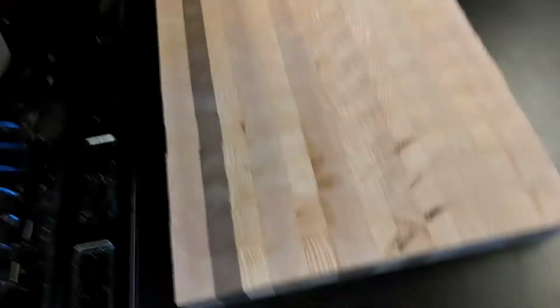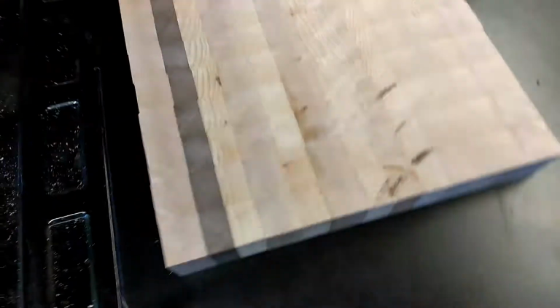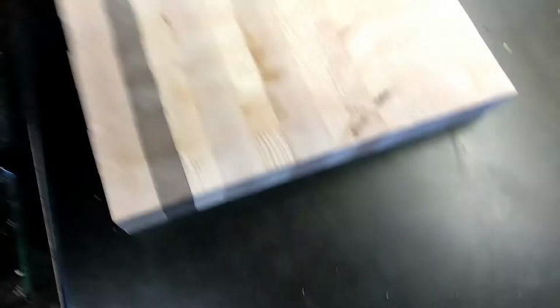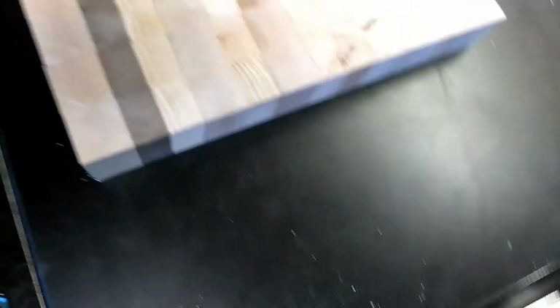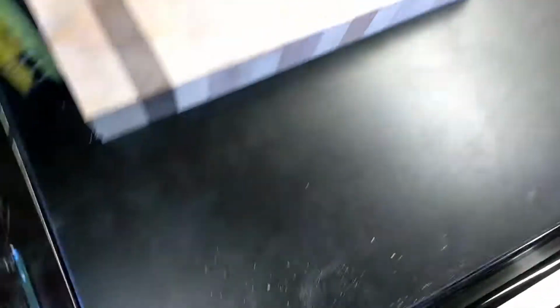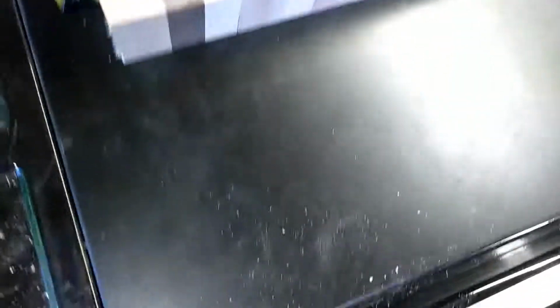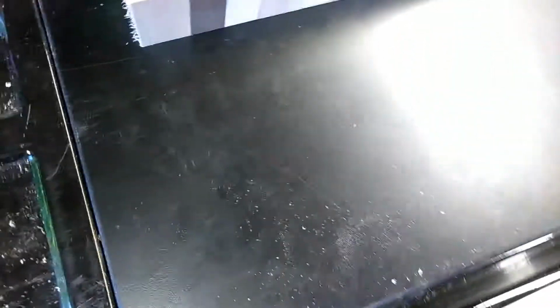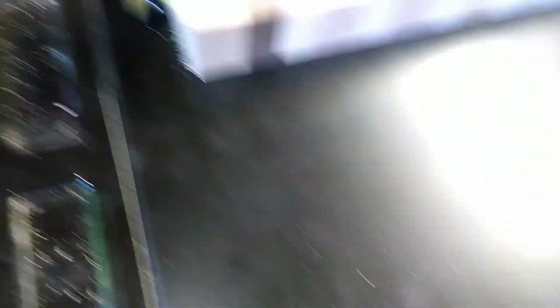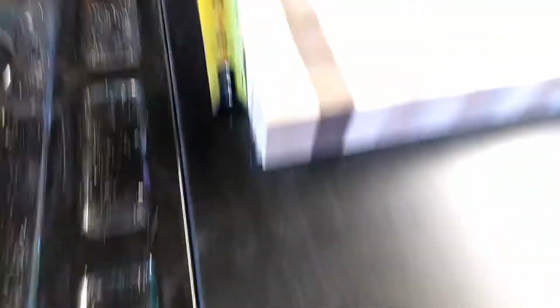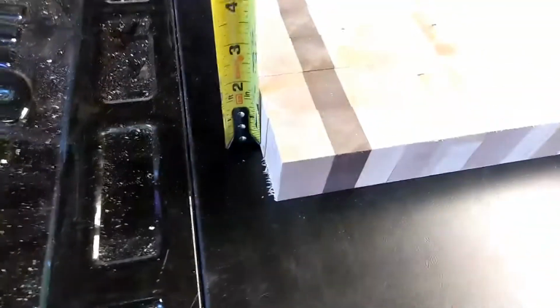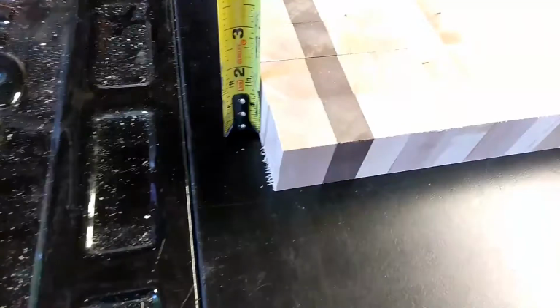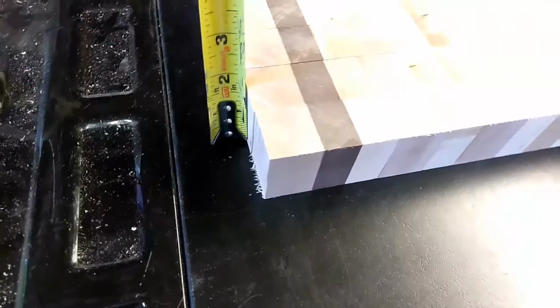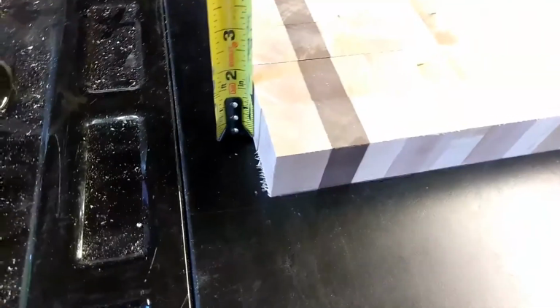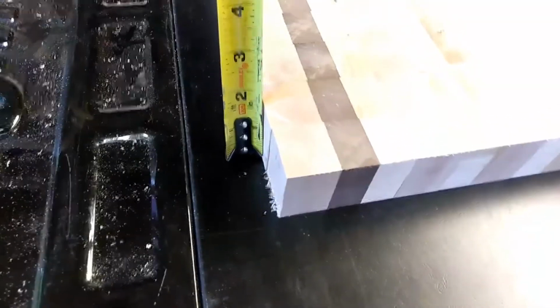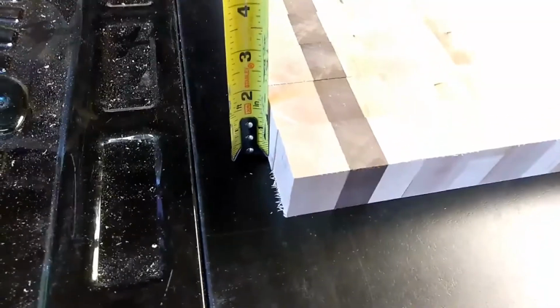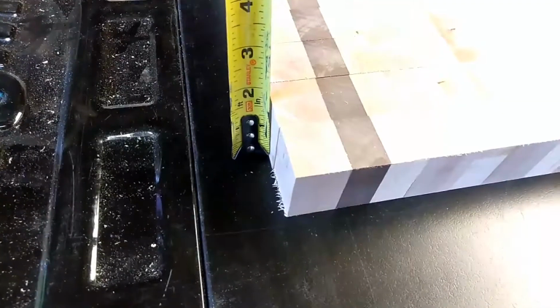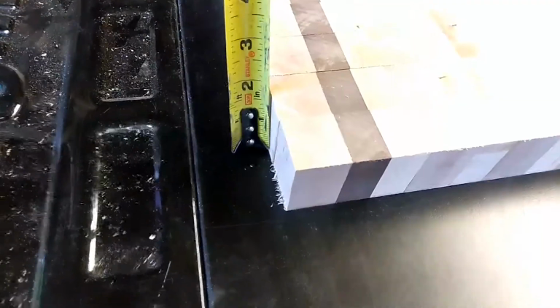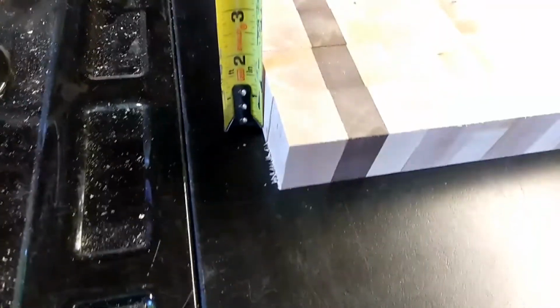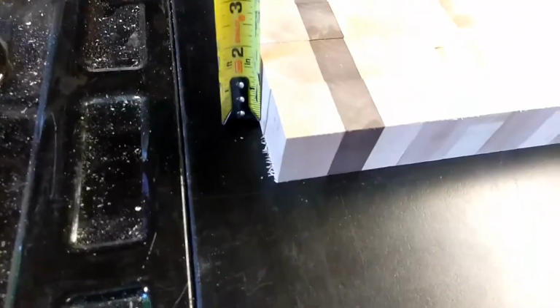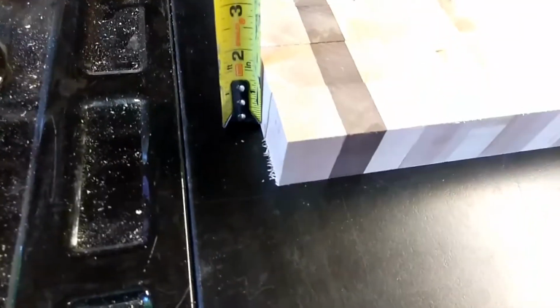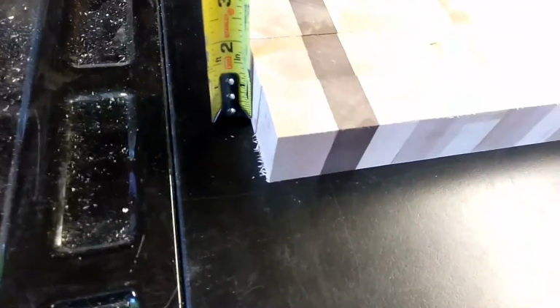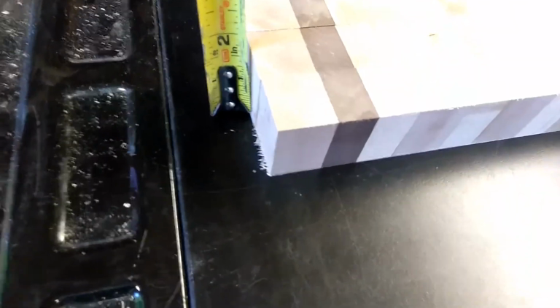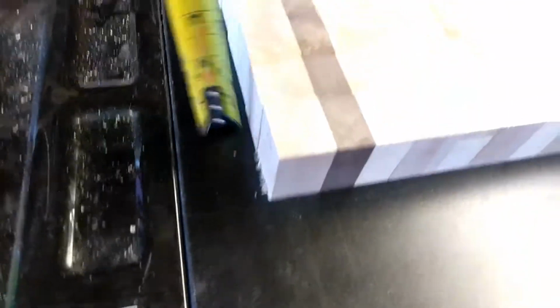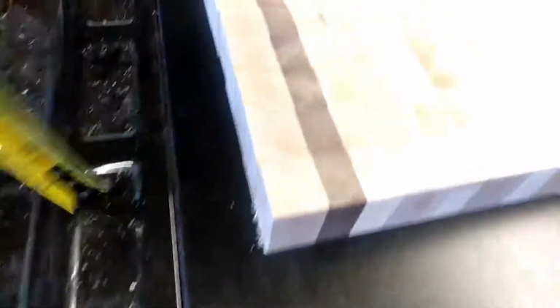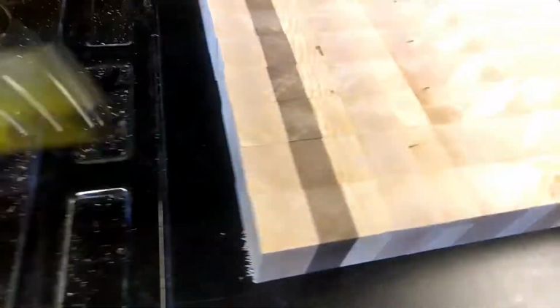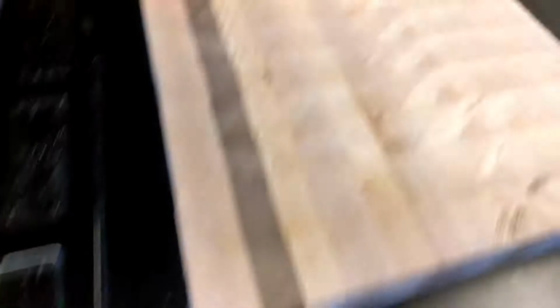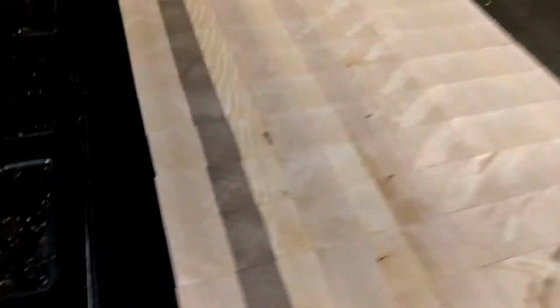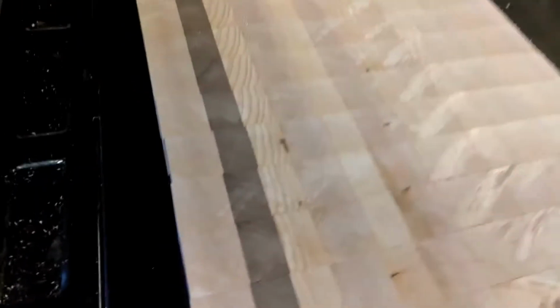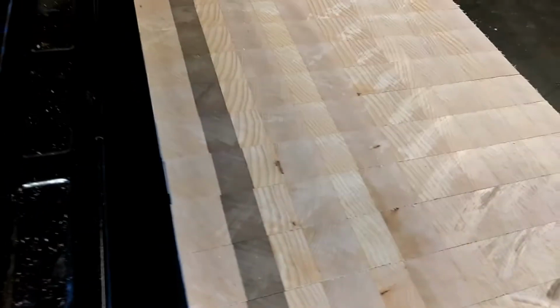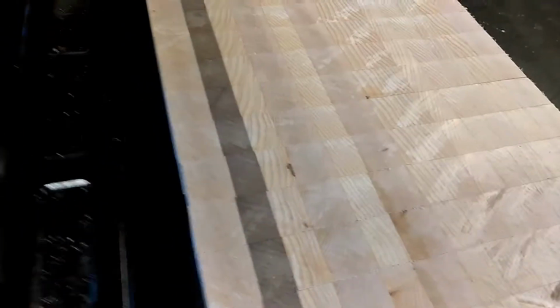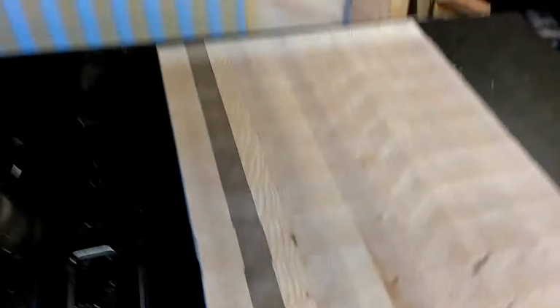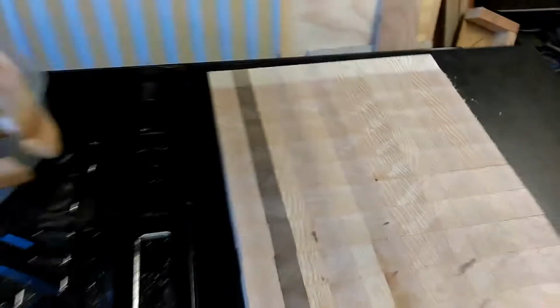End grain. It'll finish out over an inch and a half thick. Right now it's inch and three quarters, but it still needs to be finished.